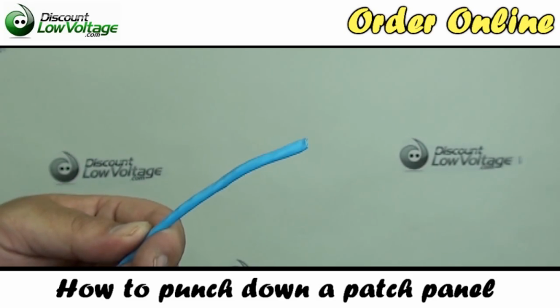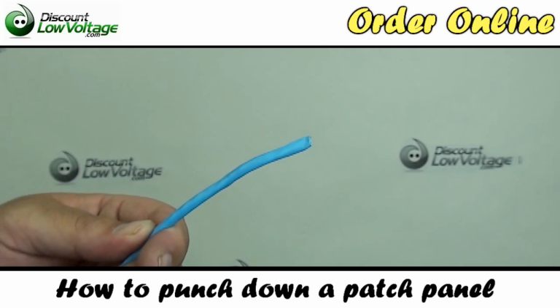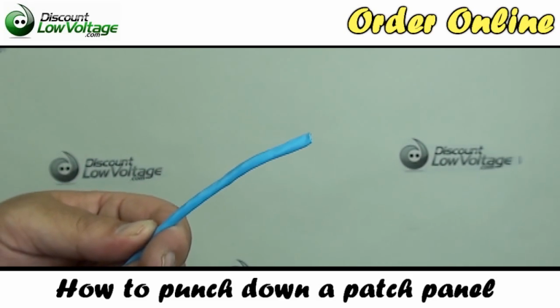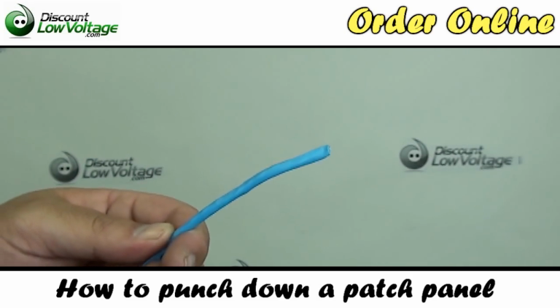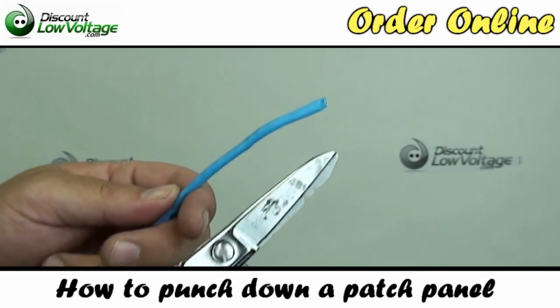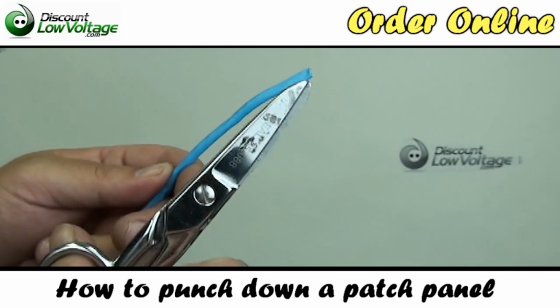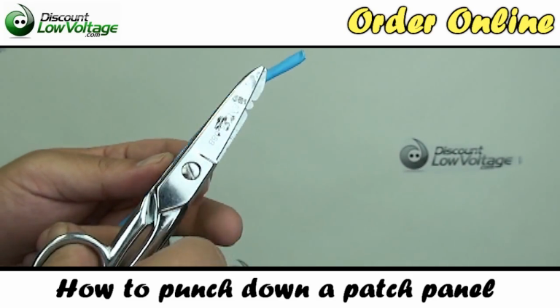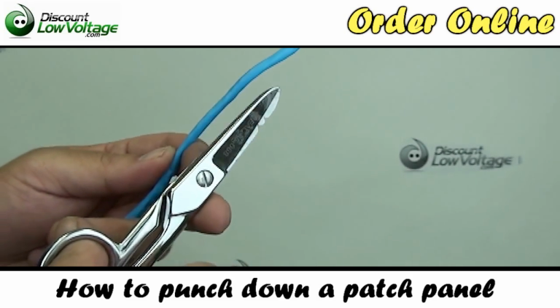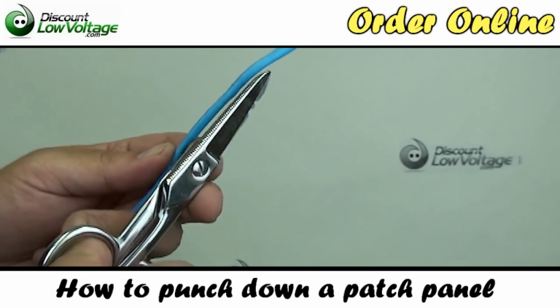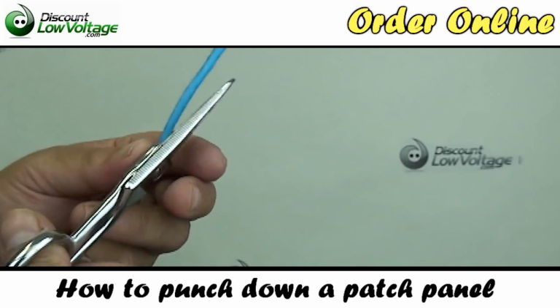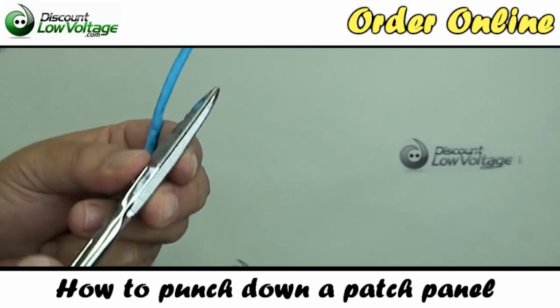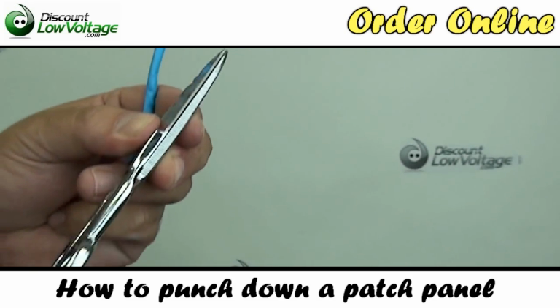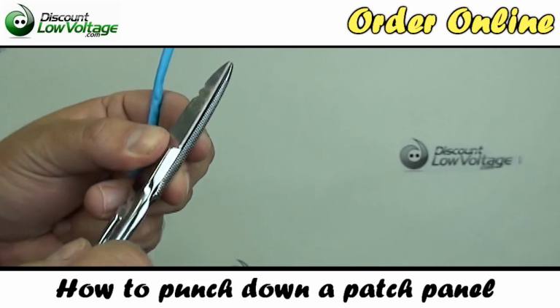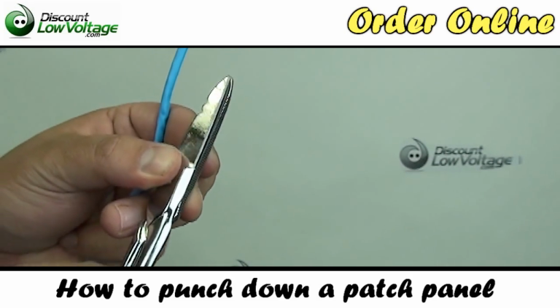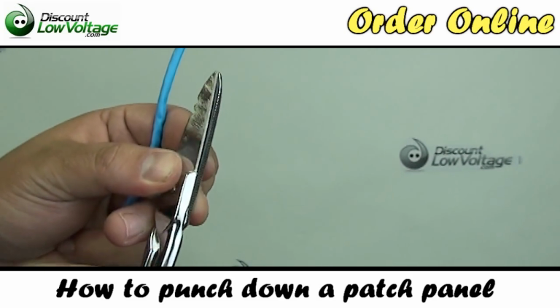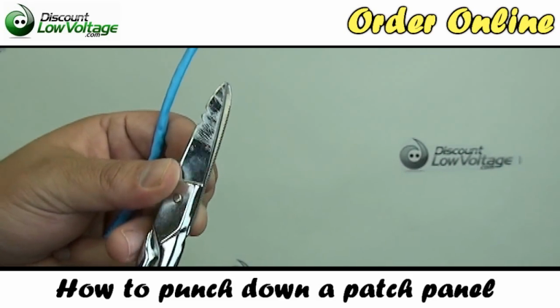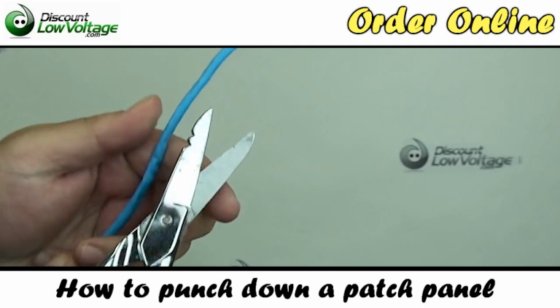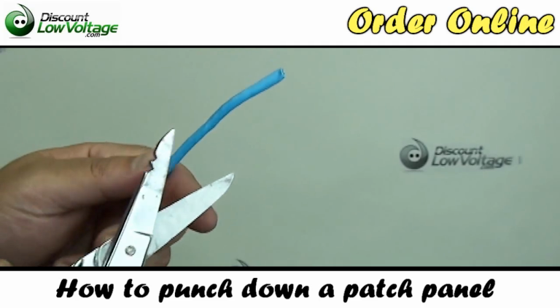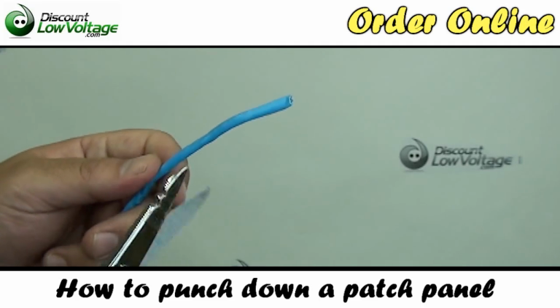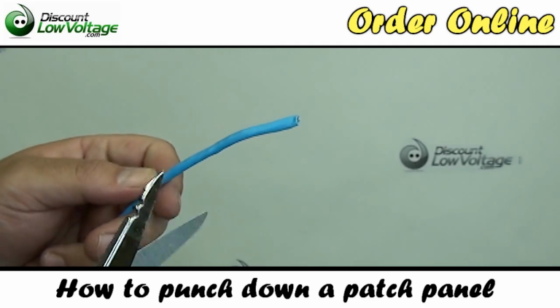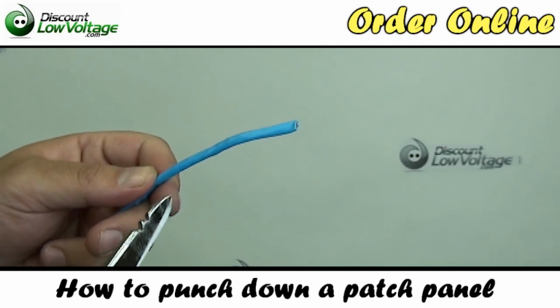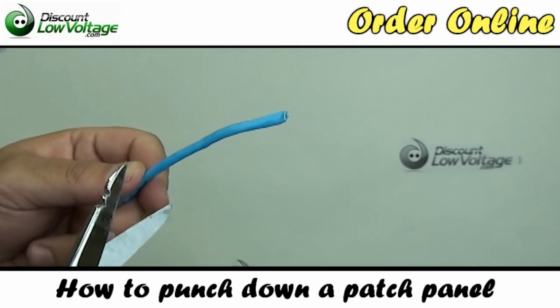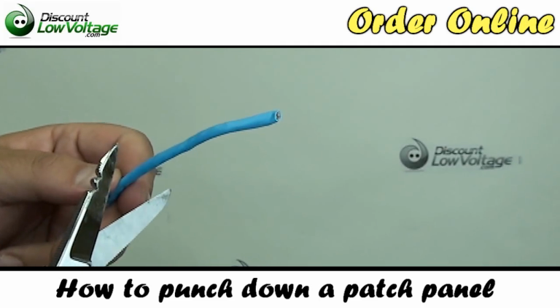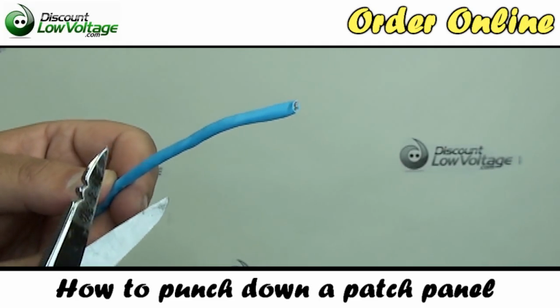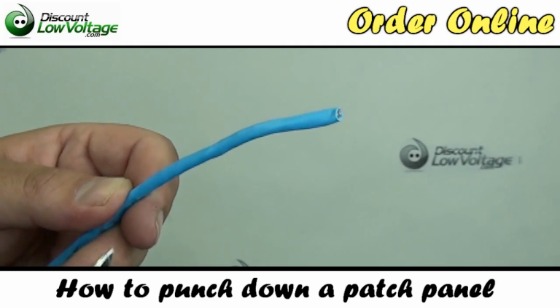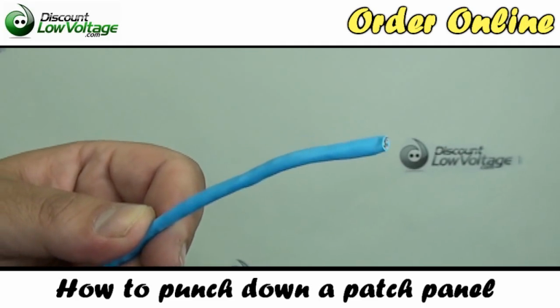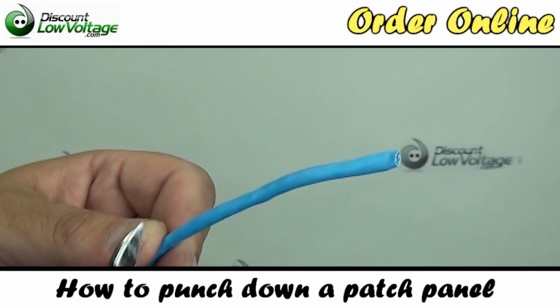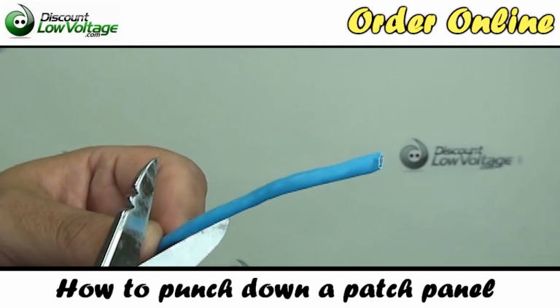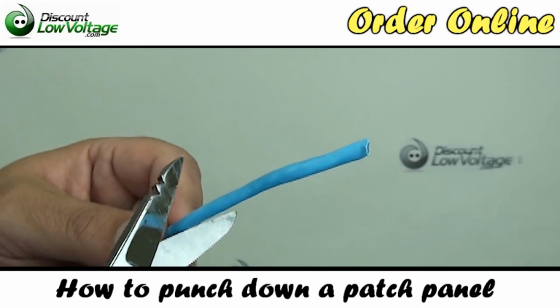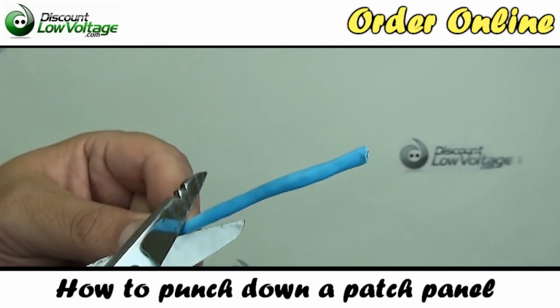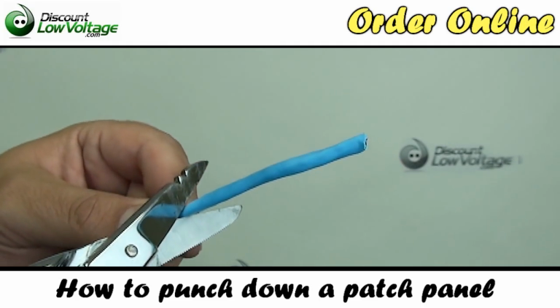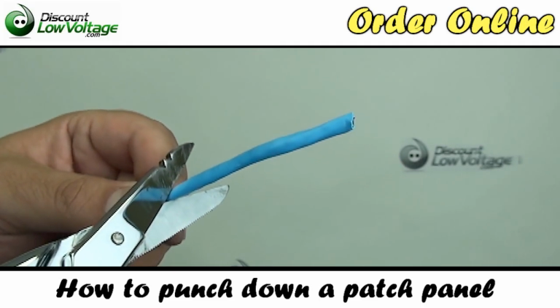Tools you're going to need: one of the tools is a pair of electrician snips. We're going to go ahead and cut some of this off.